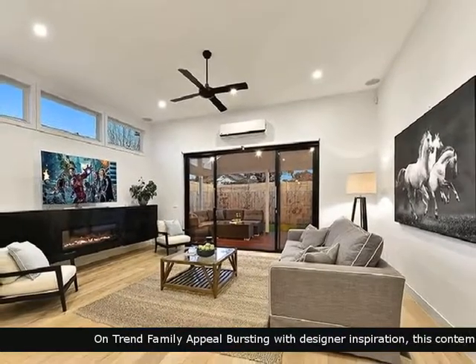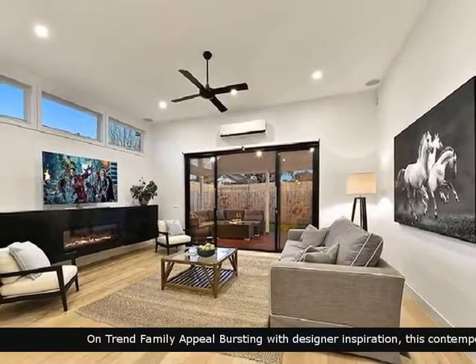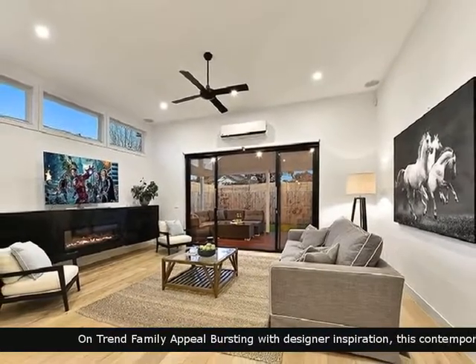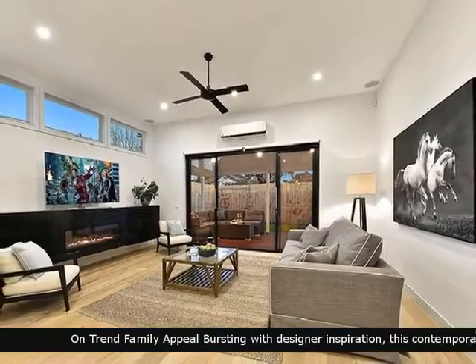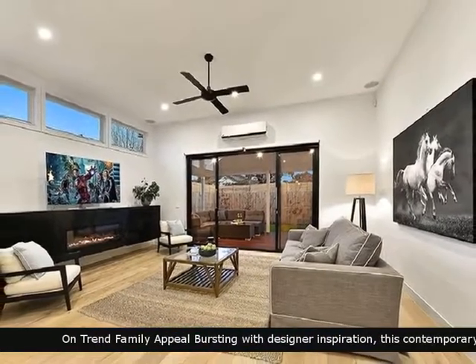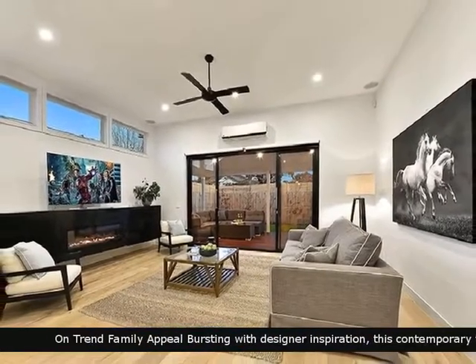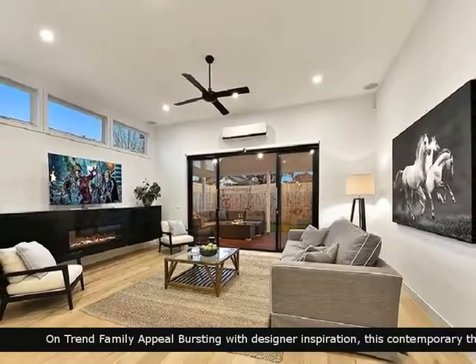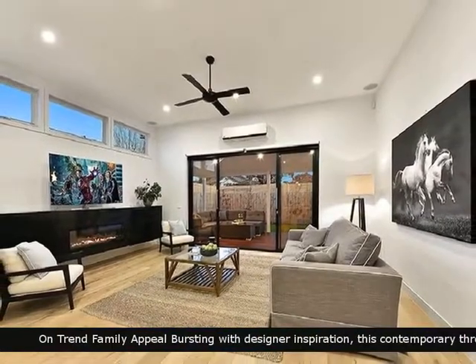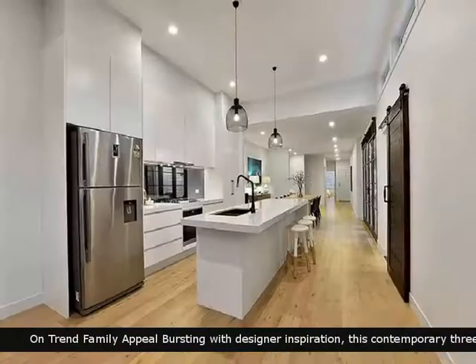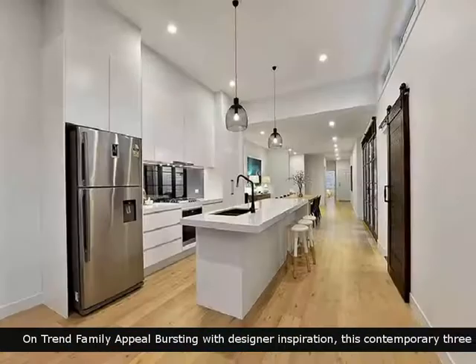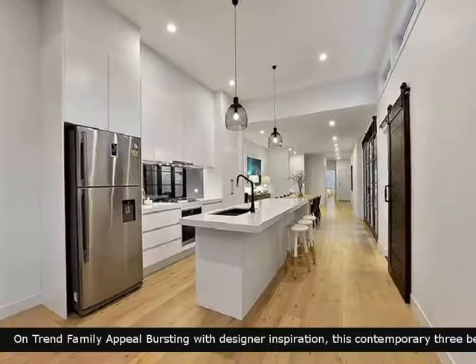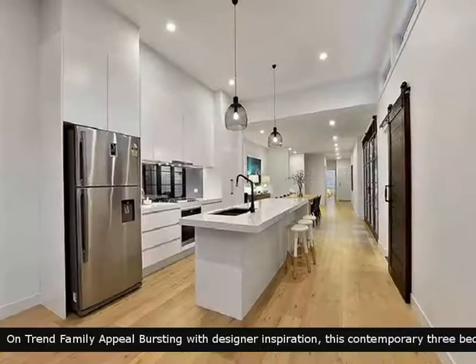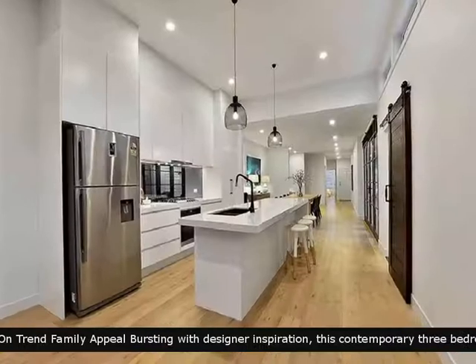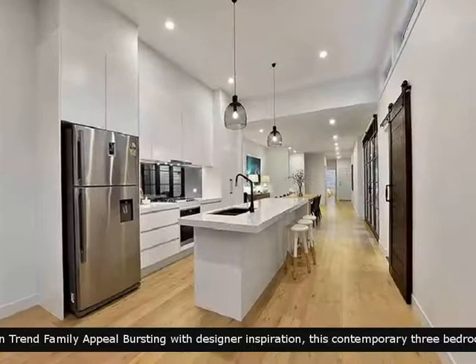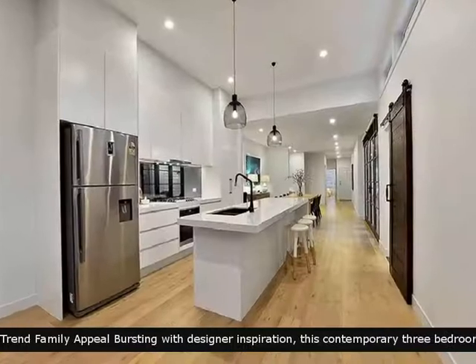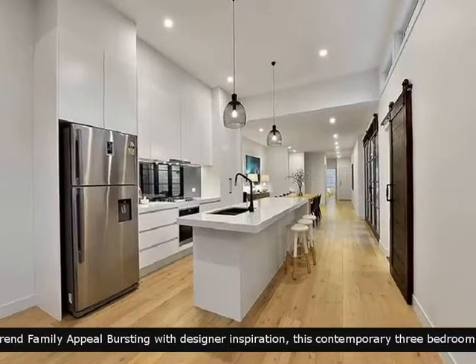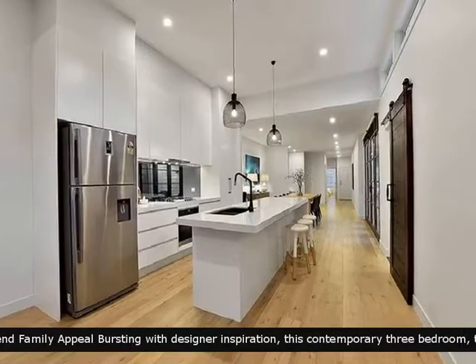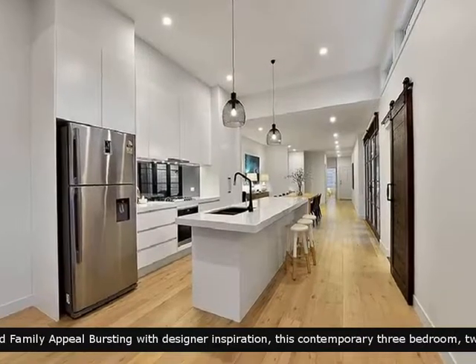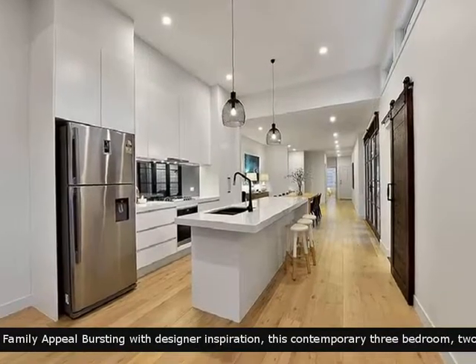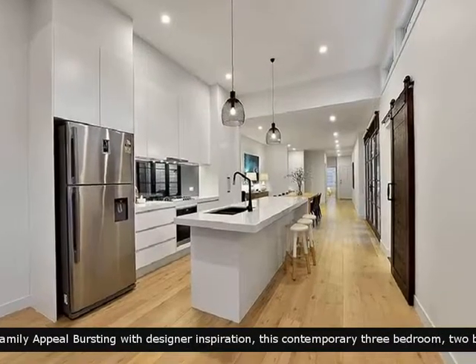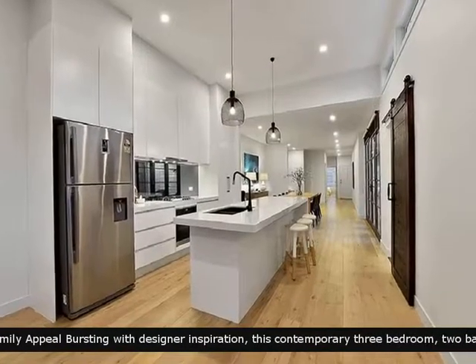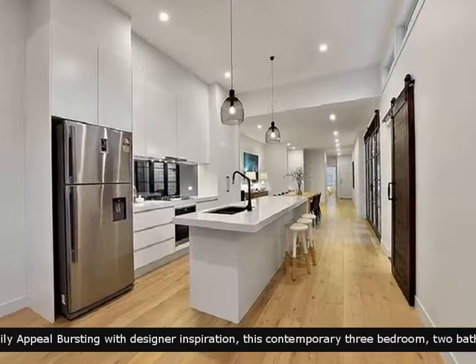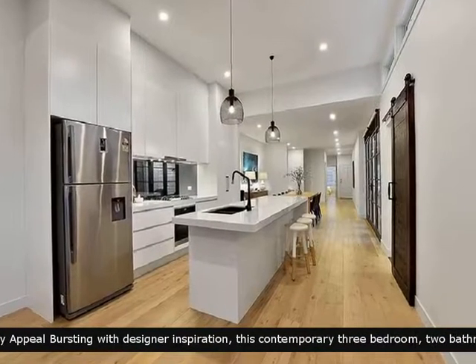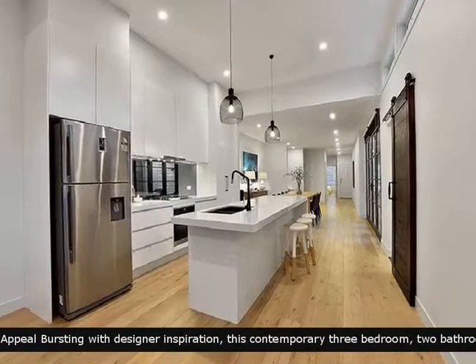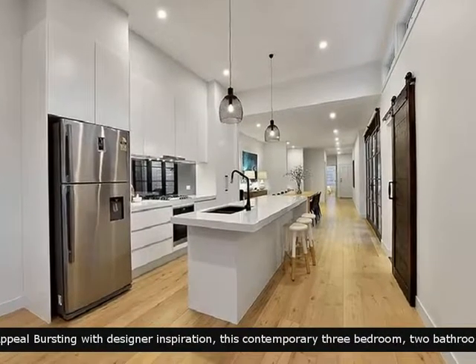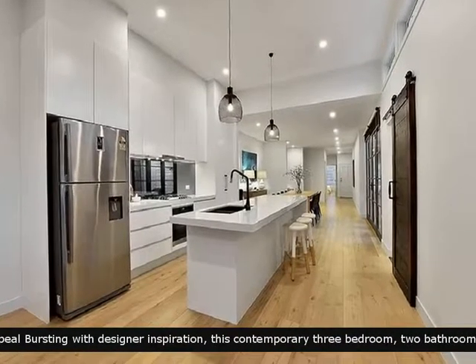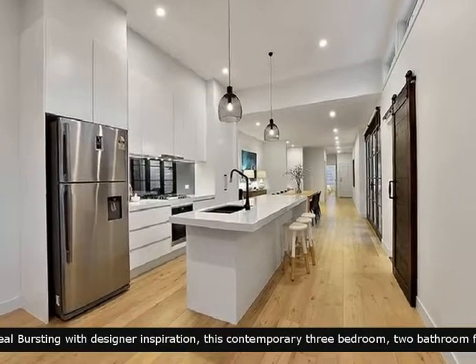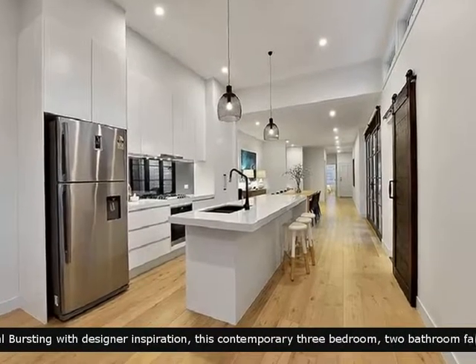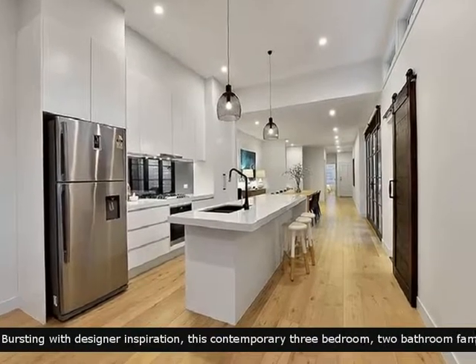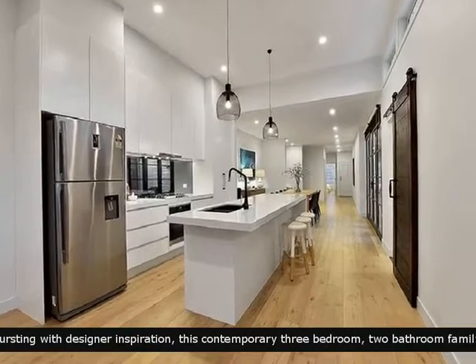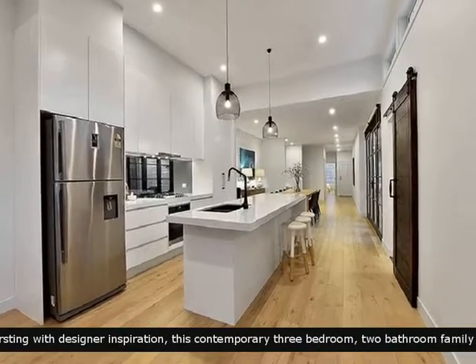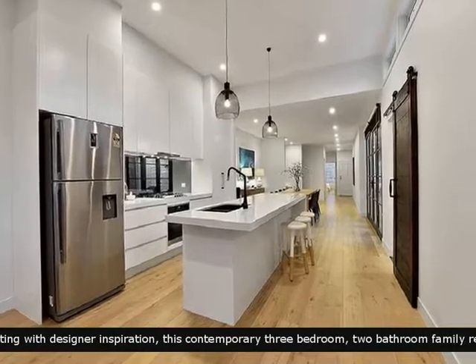This property boasts a beautiful kitchen that you can take pleasure in preparing family meals.